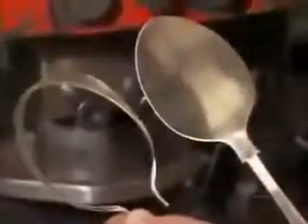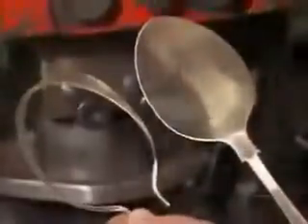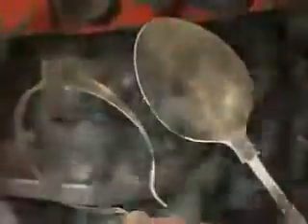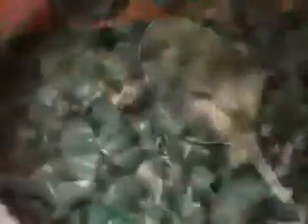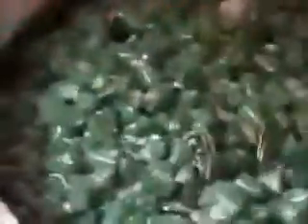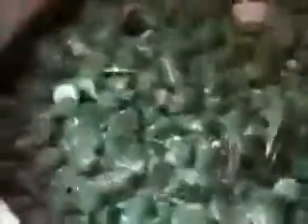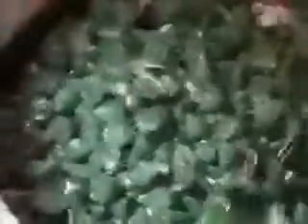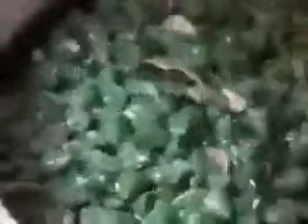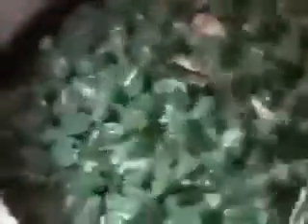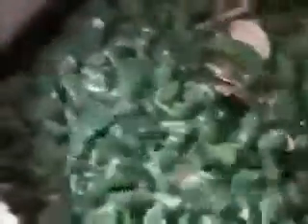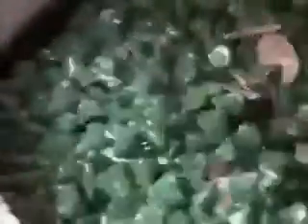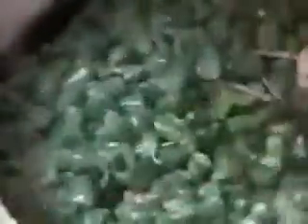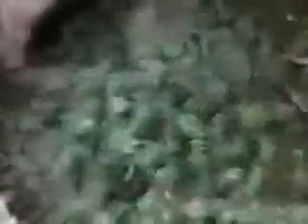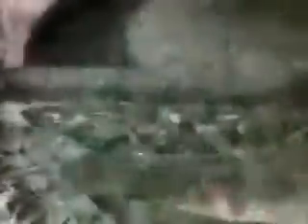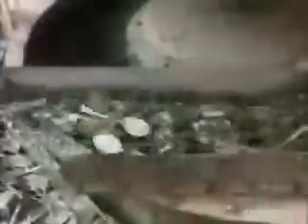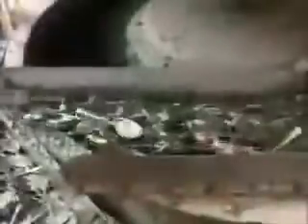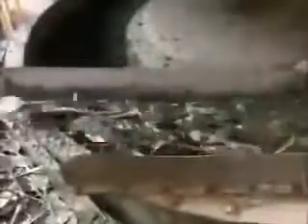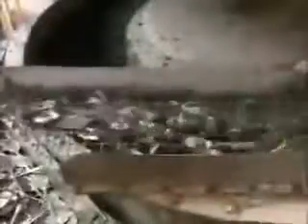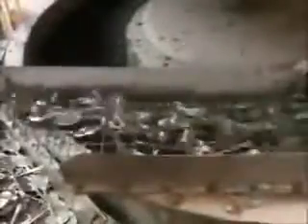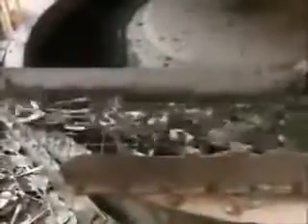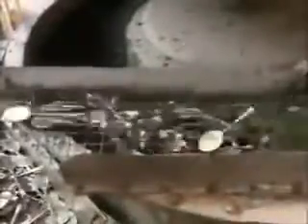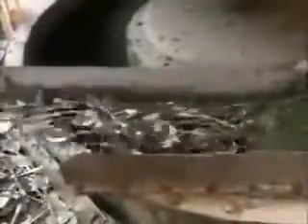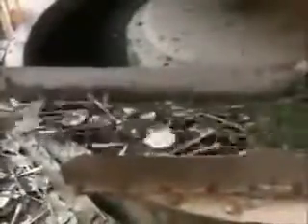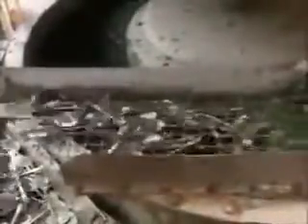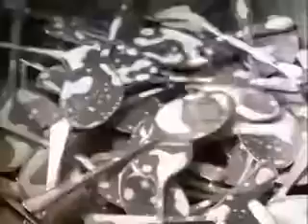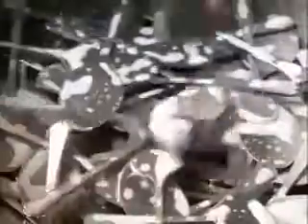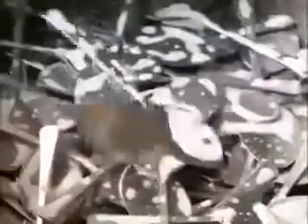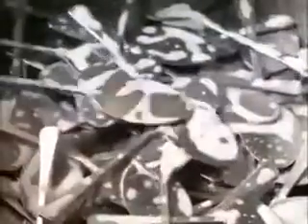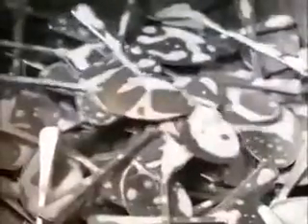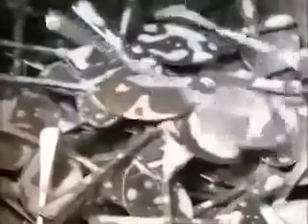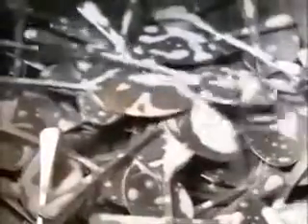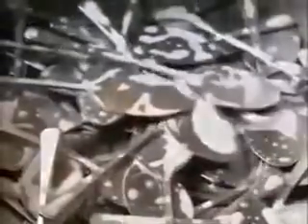Both spoon and fork blanks now go into a machine that grinds their rough edges smooth by vibrating them against small plastic cones.